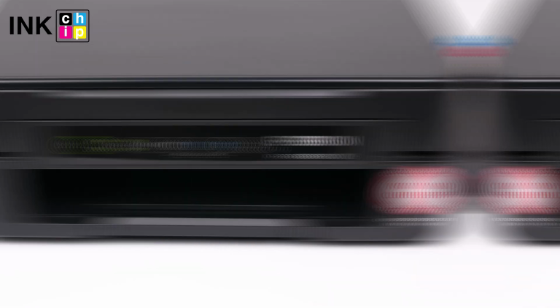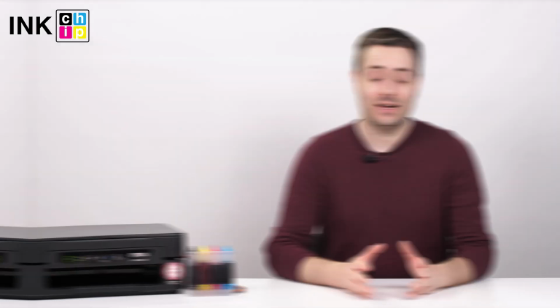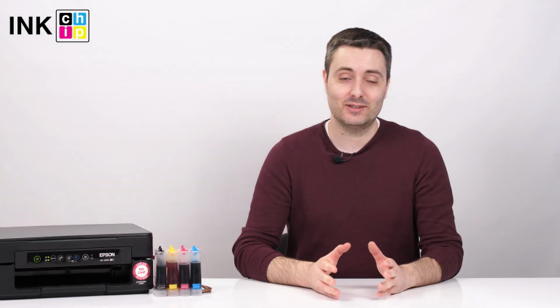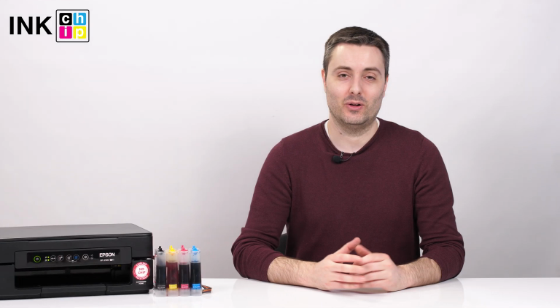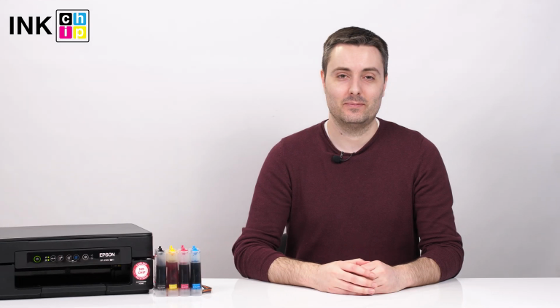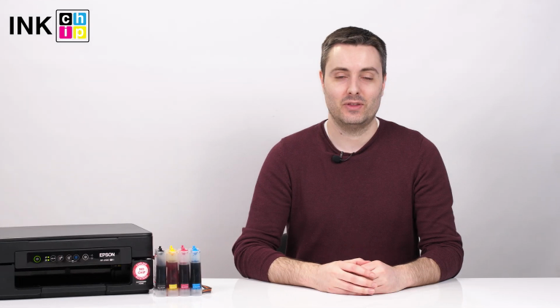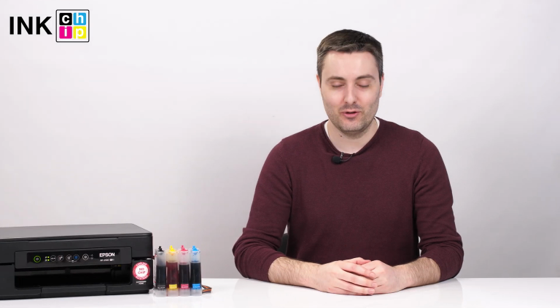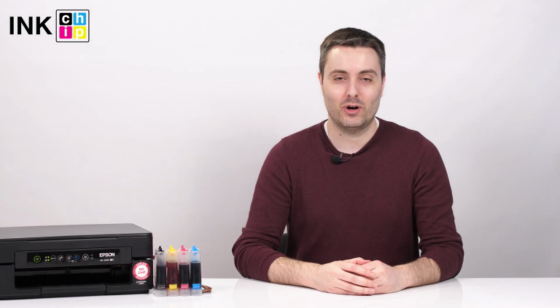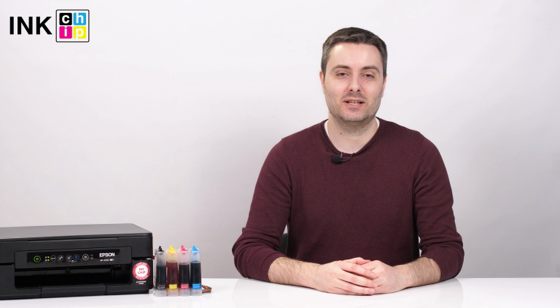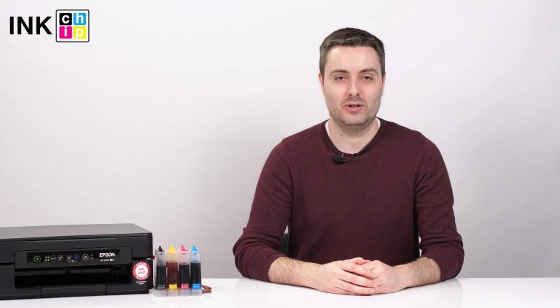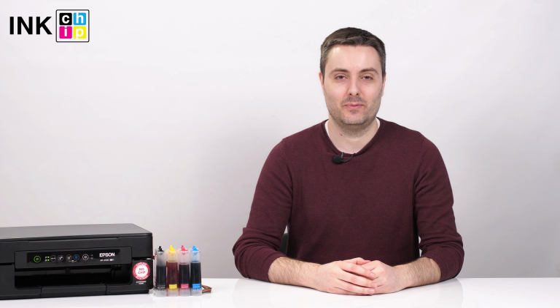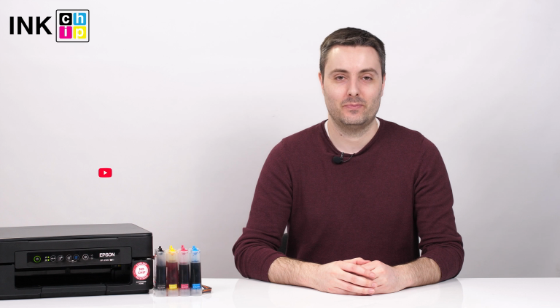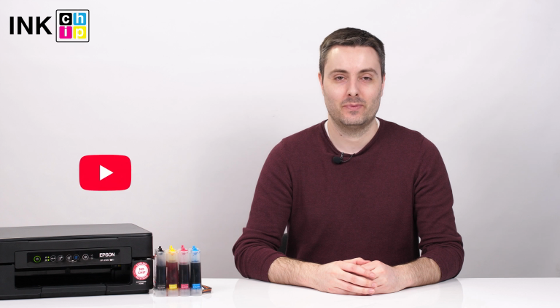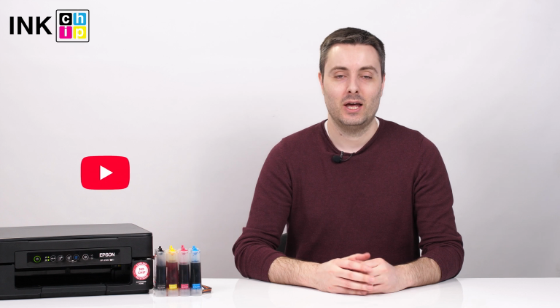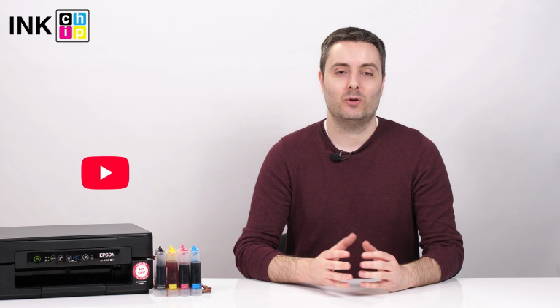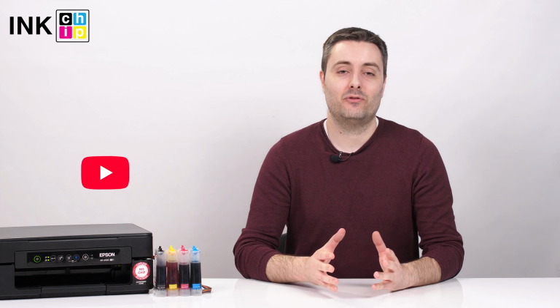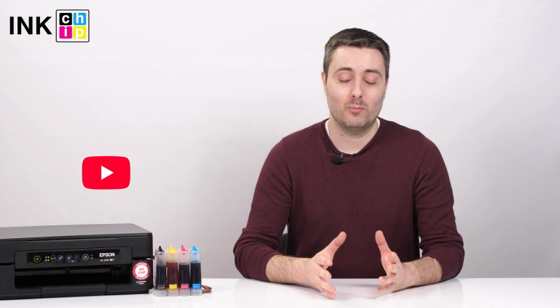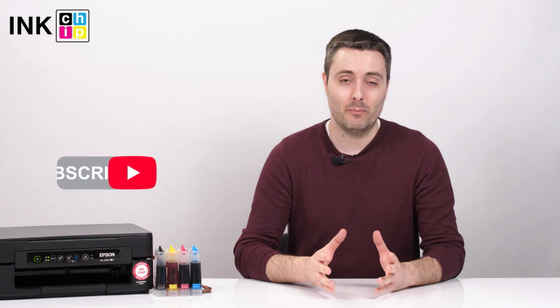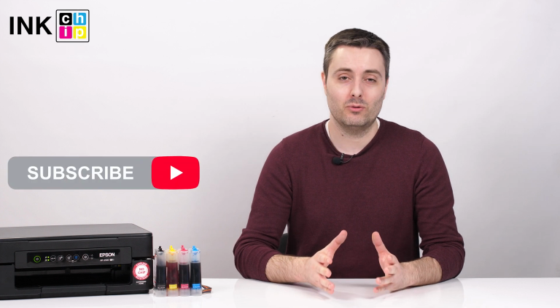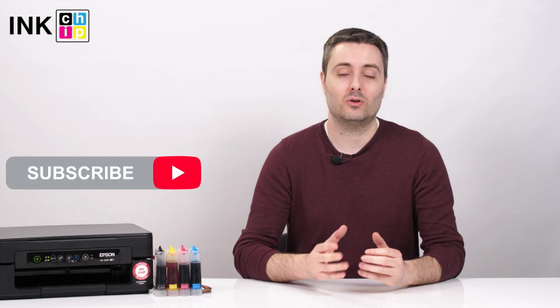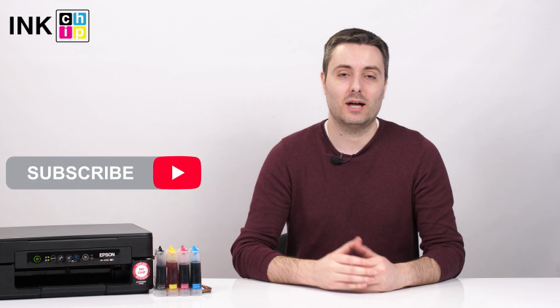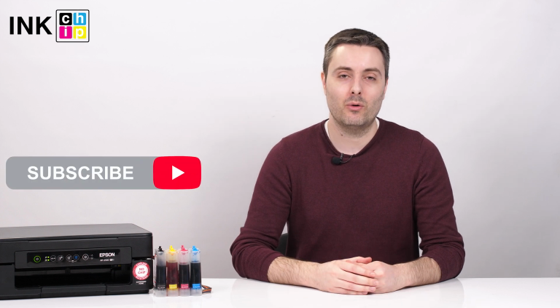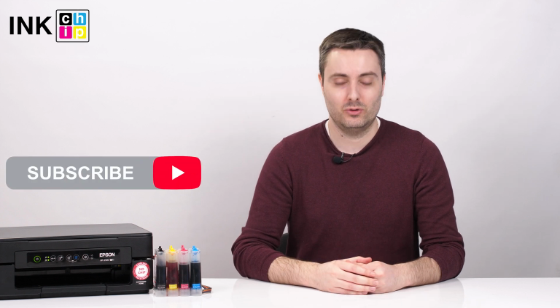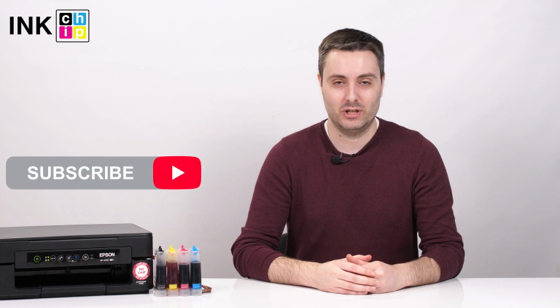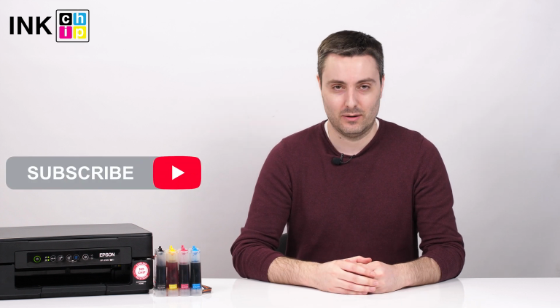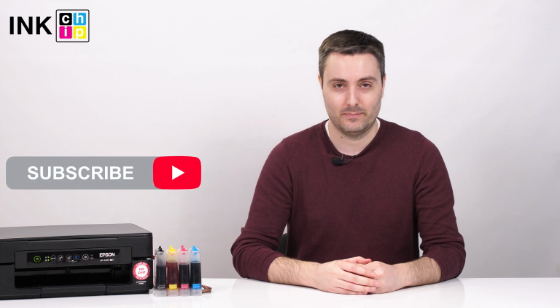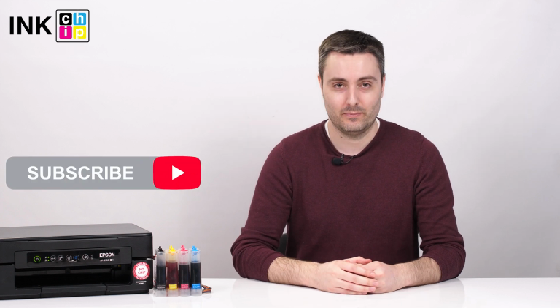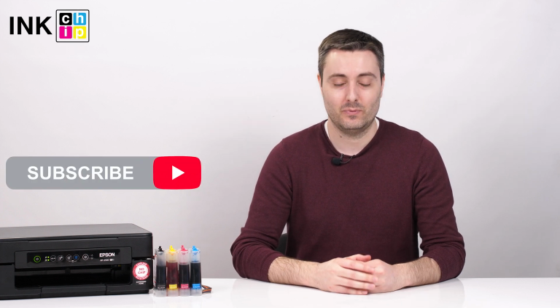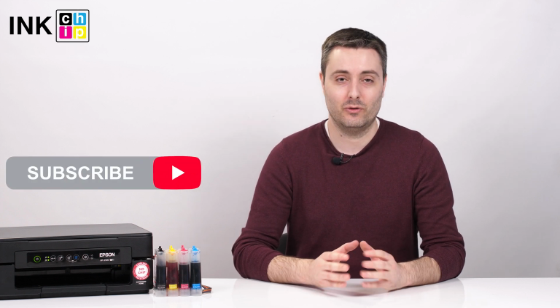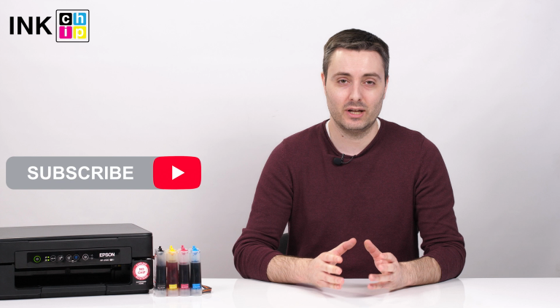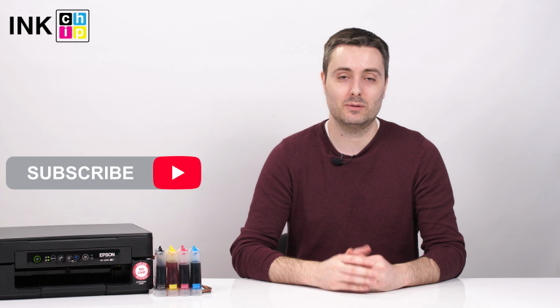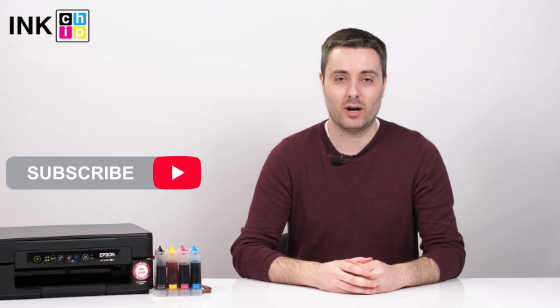And that's all. Thank you for watching the video. You can find more manuals on our YouTube channel. Don't forget to subscribe.